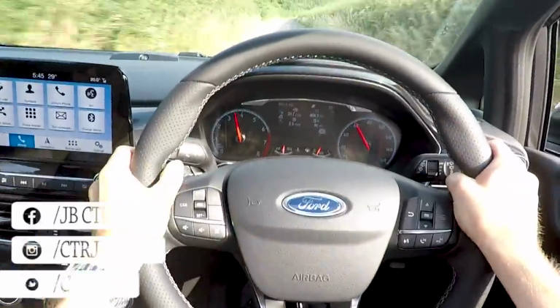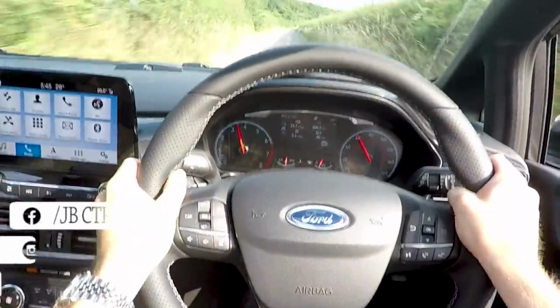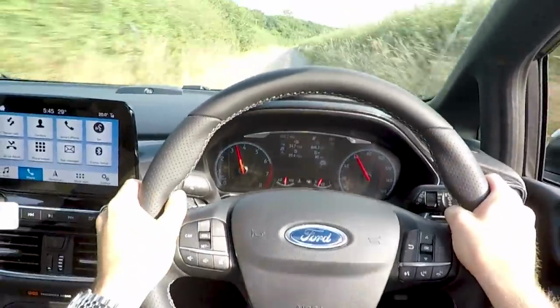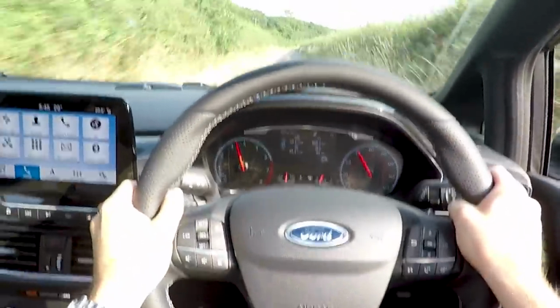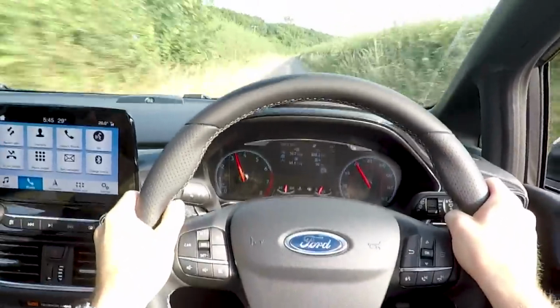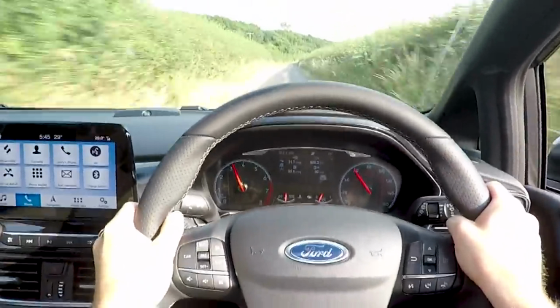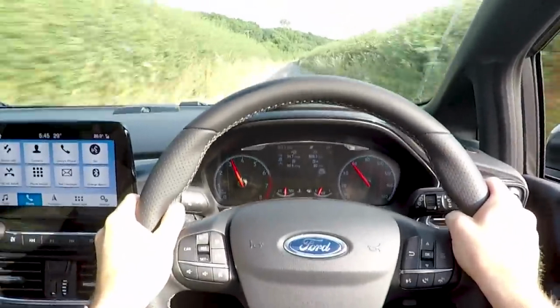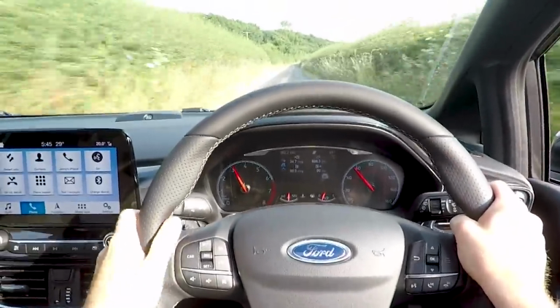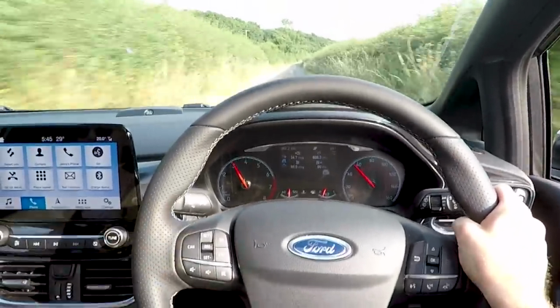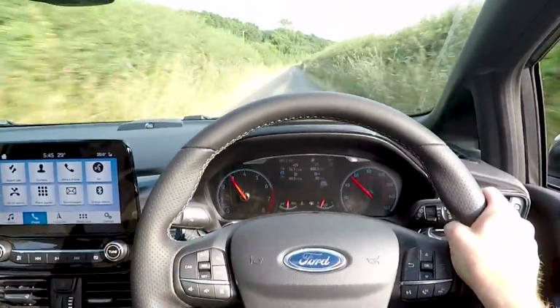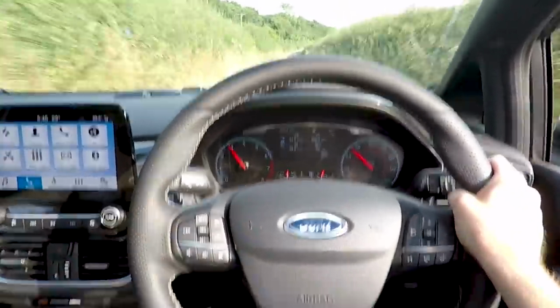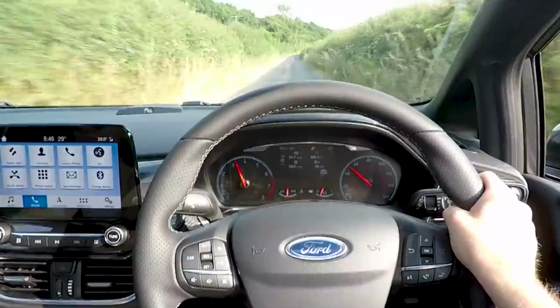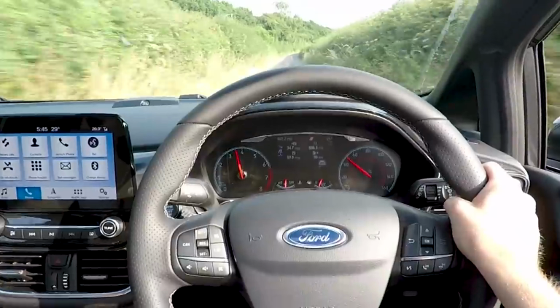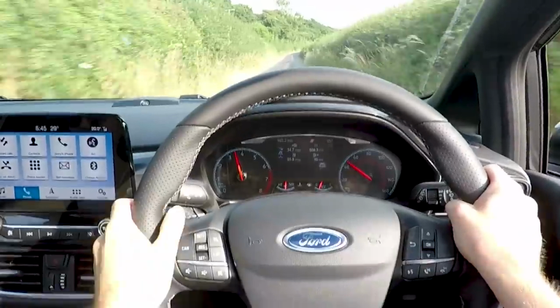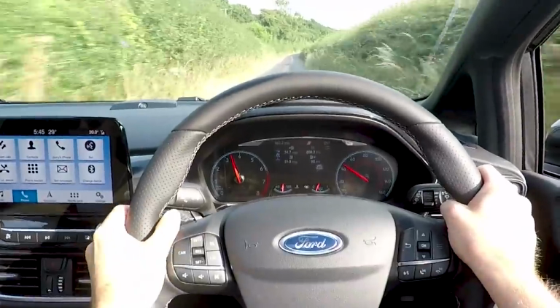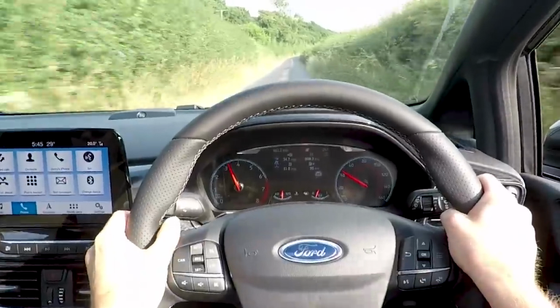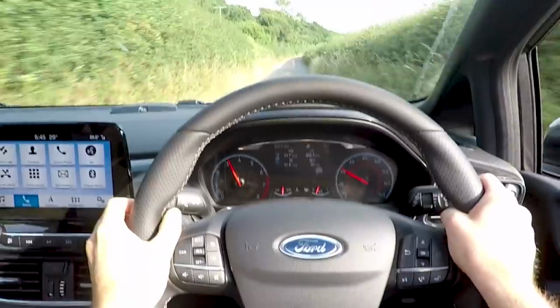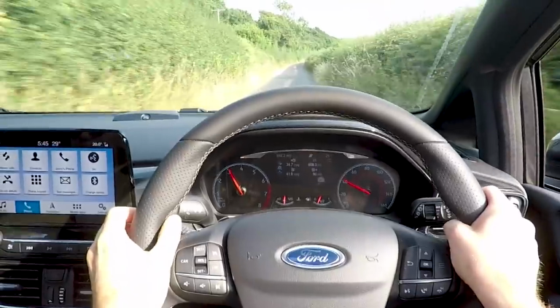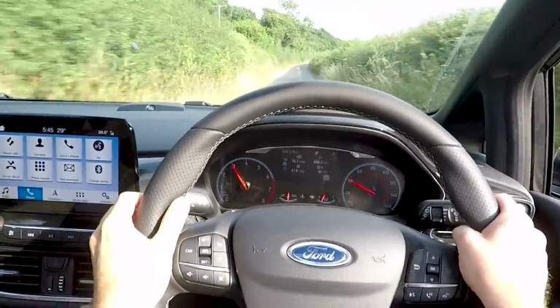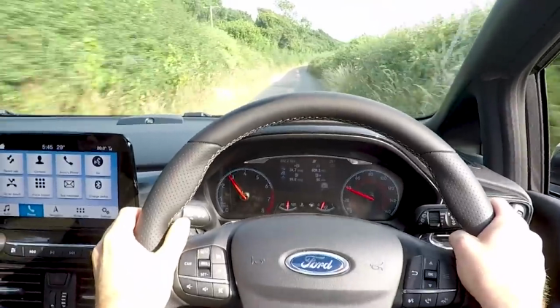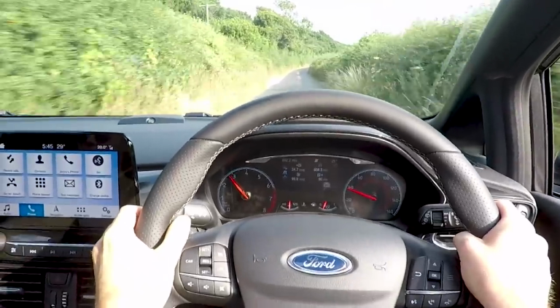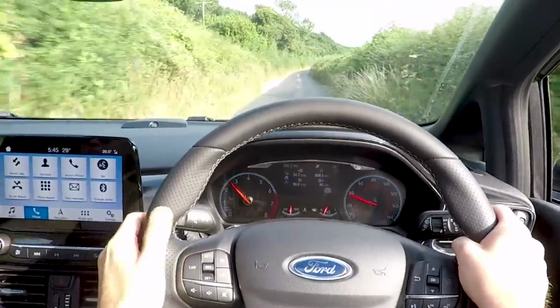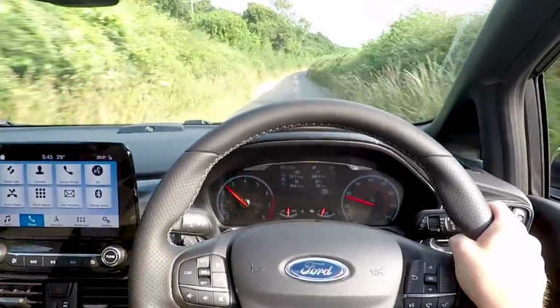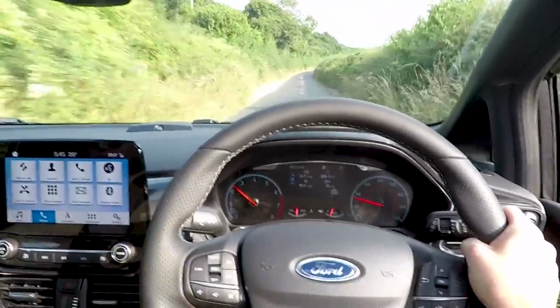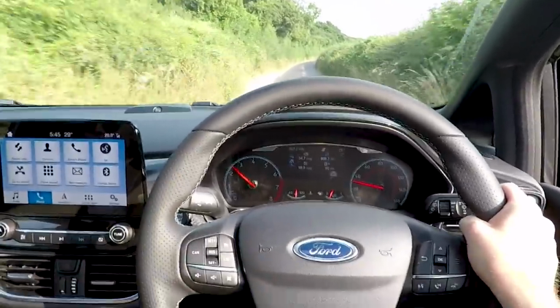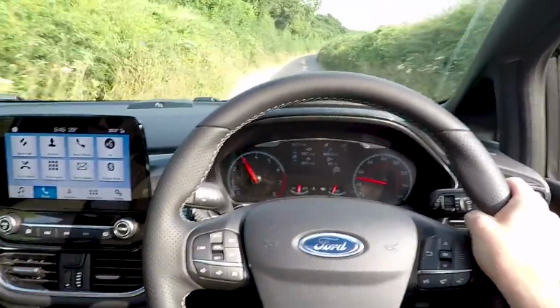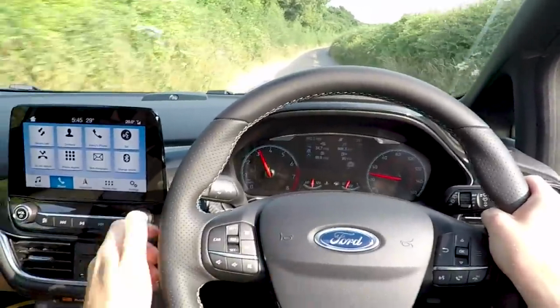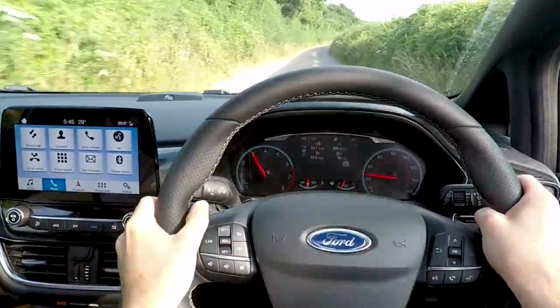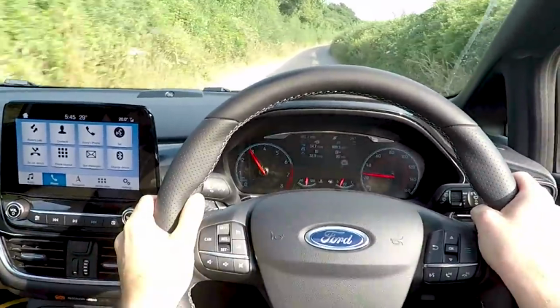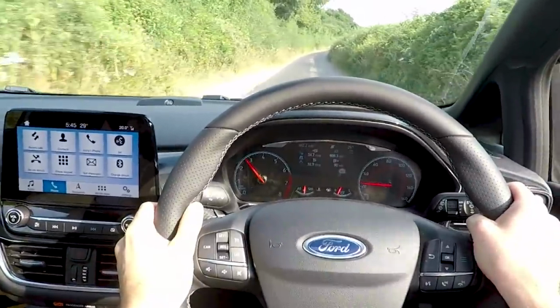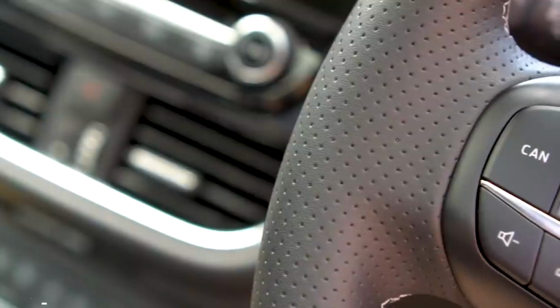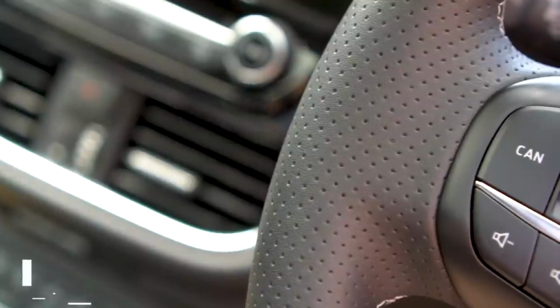I have an ST3 with most of the options ticked, so everything you see going forward is how it would be on an ST3. ST2s and ST1s may be slightly different.